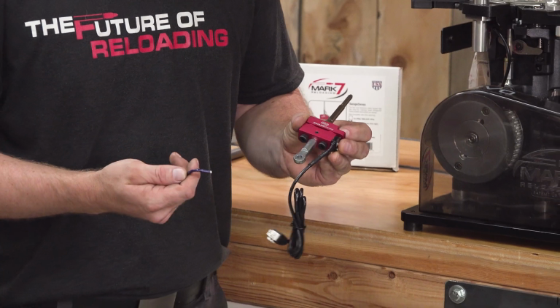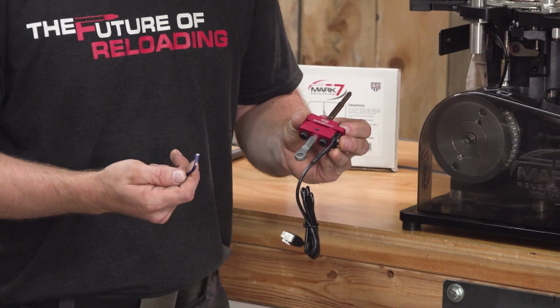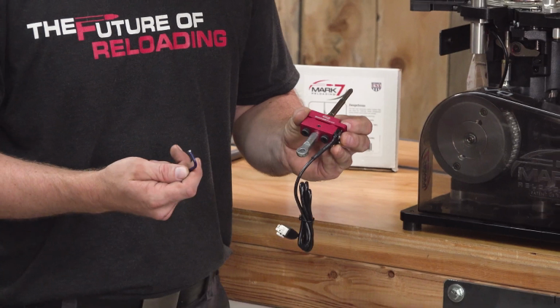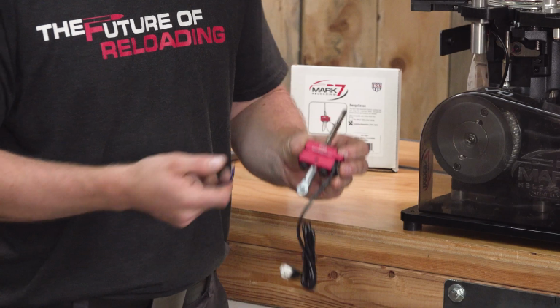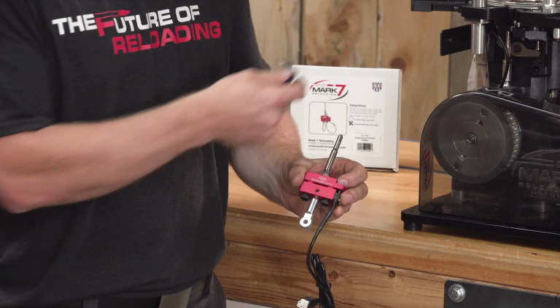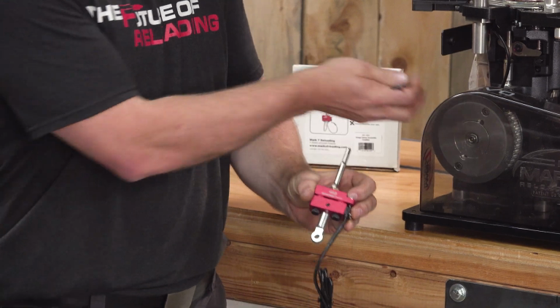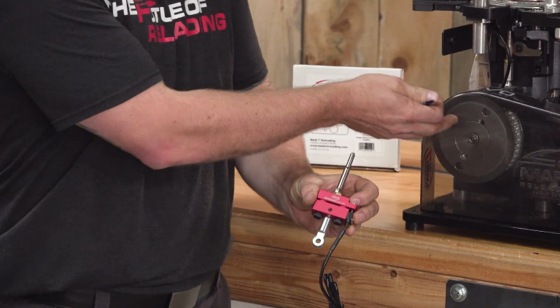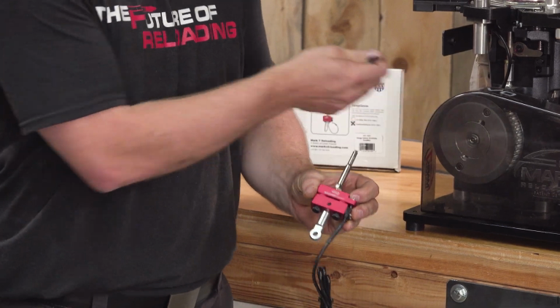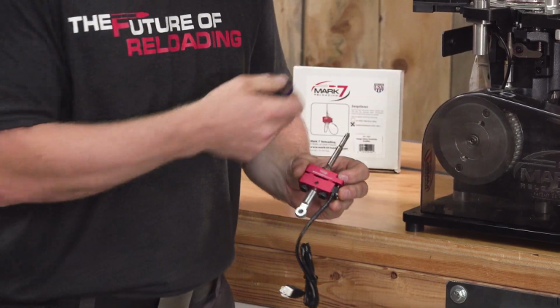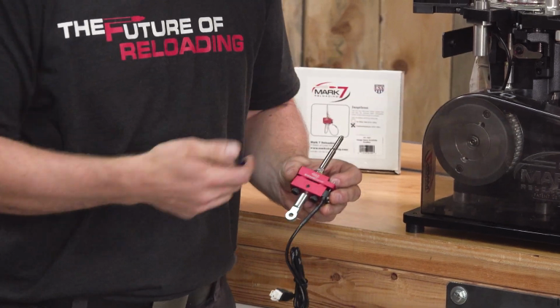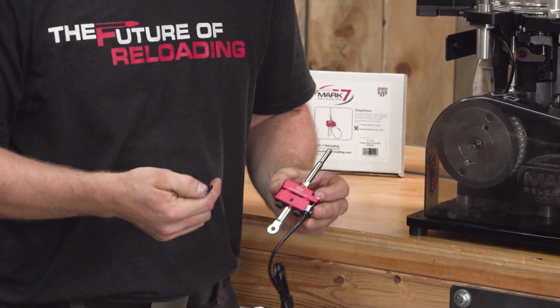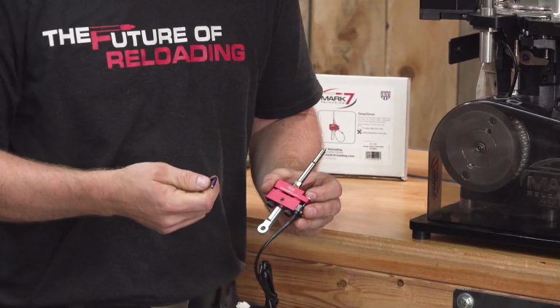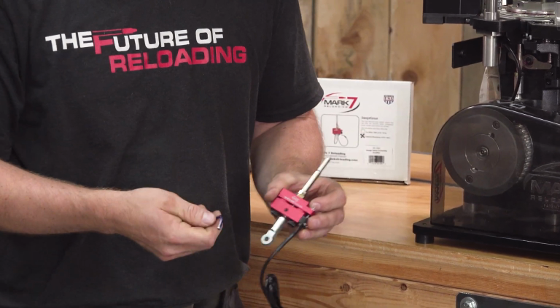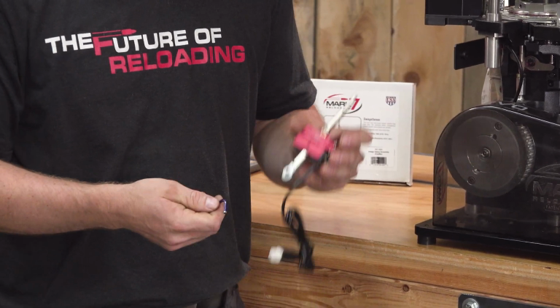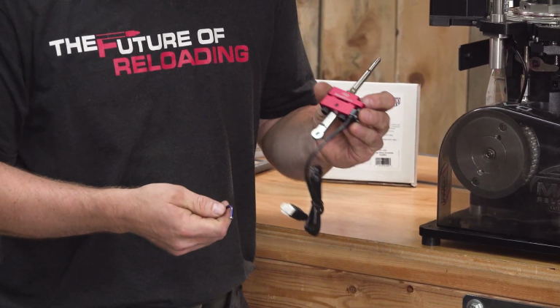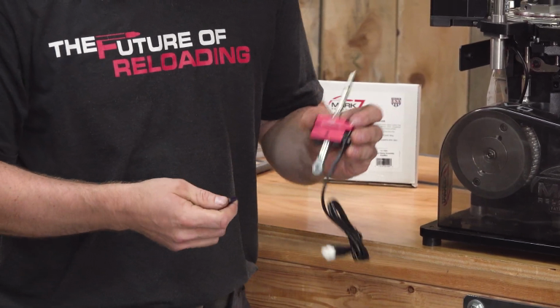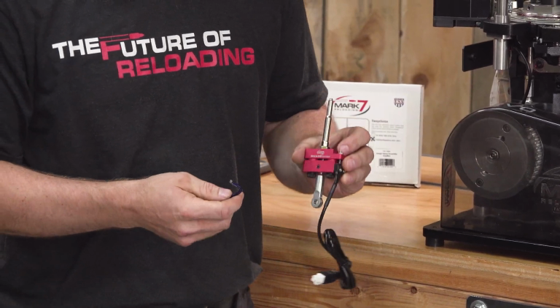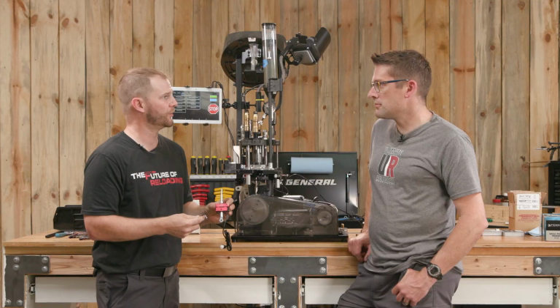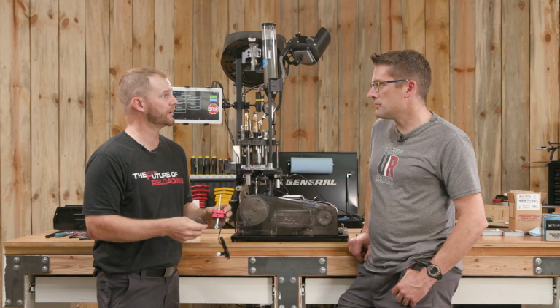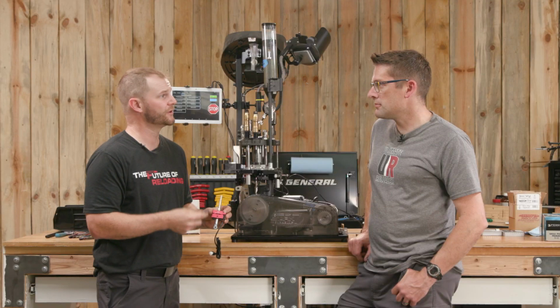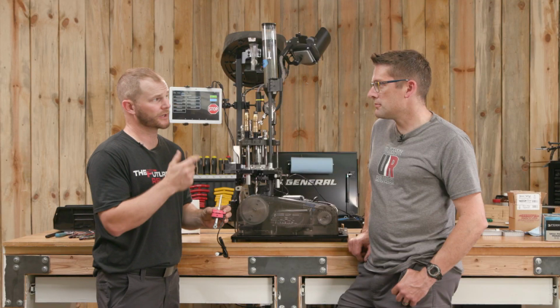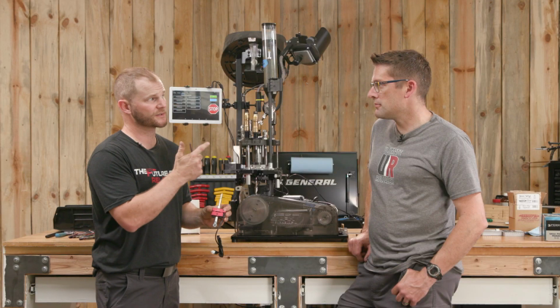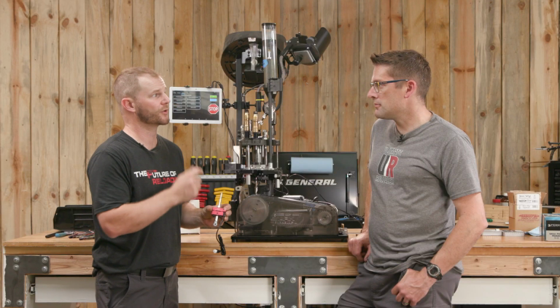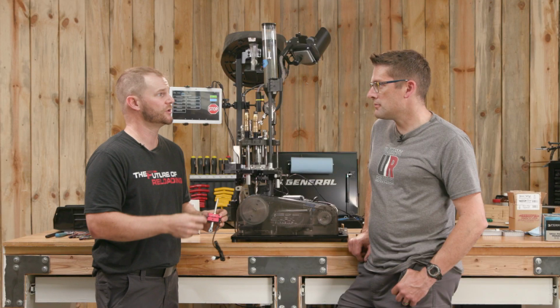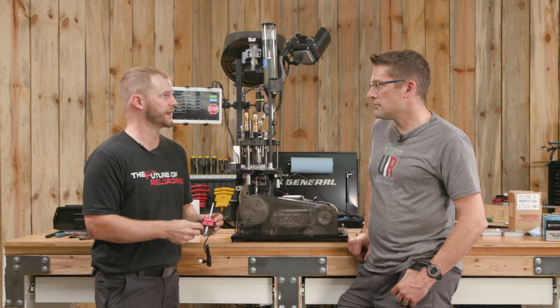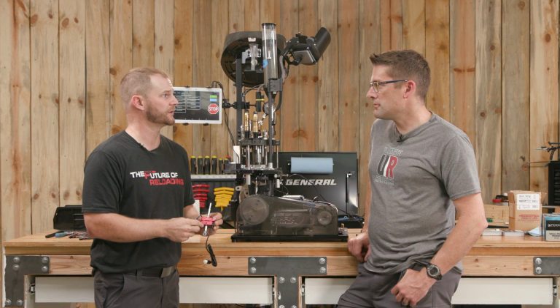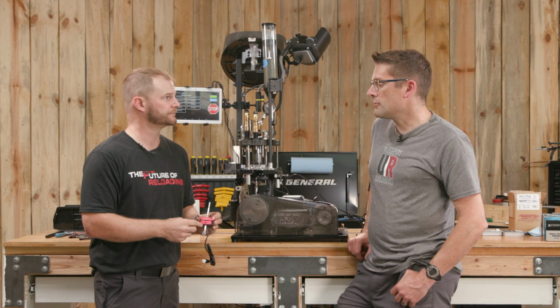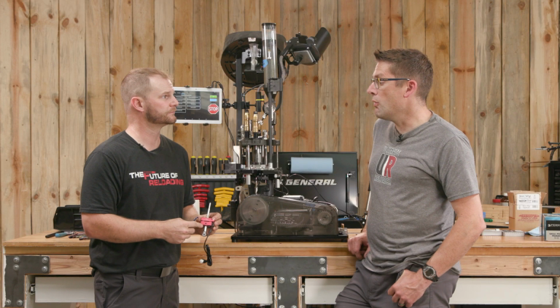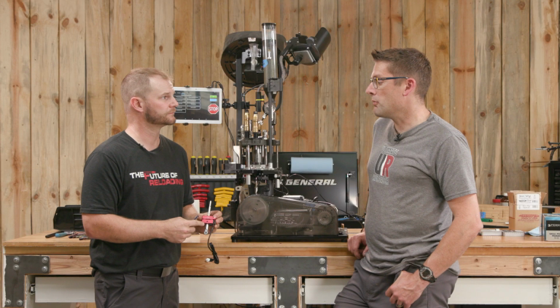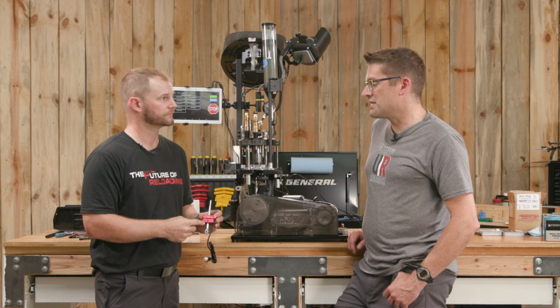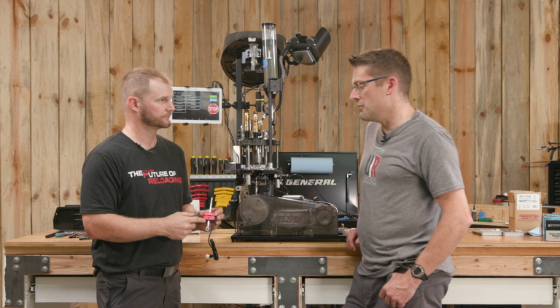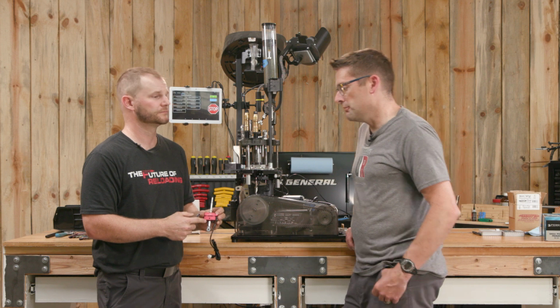We're going to install that. We do have to pull the pulley off once again to install this, but I think you're going to get some great use out of it. Let's get to it.